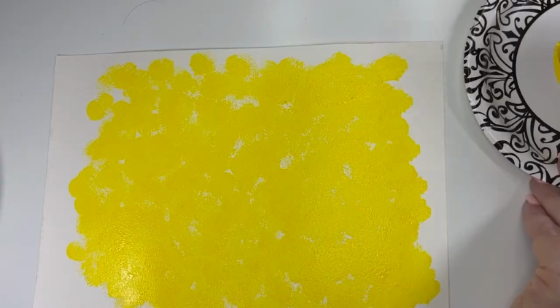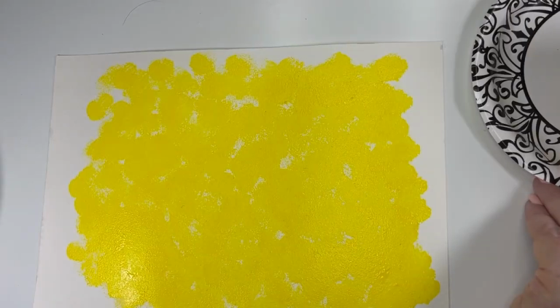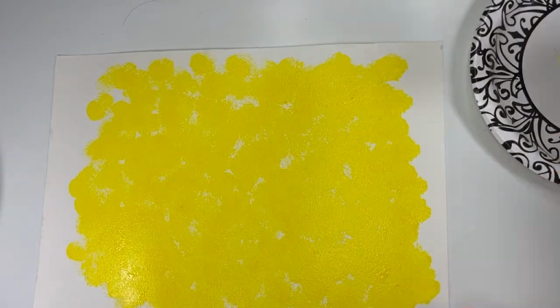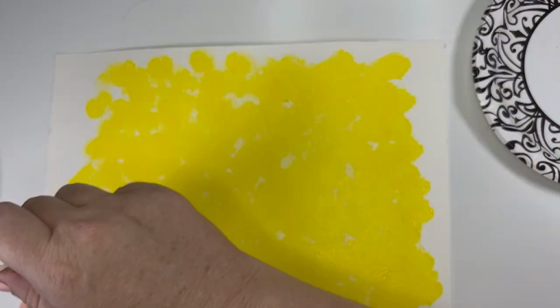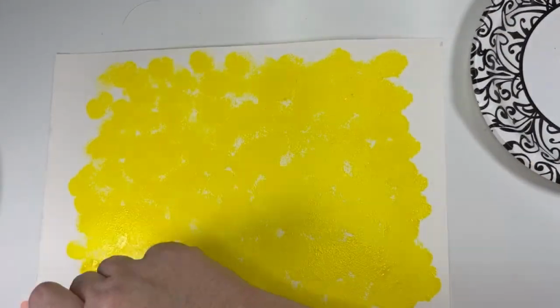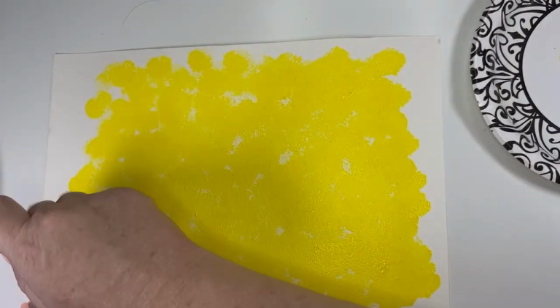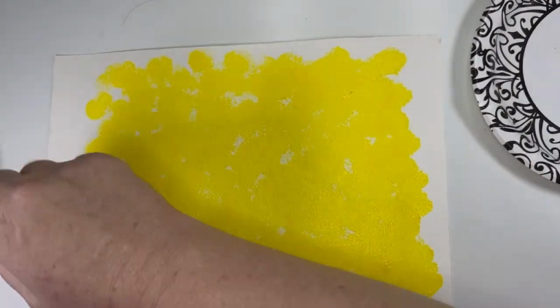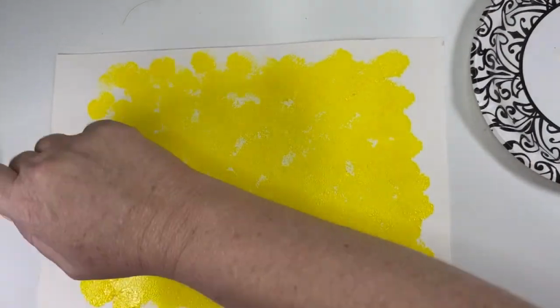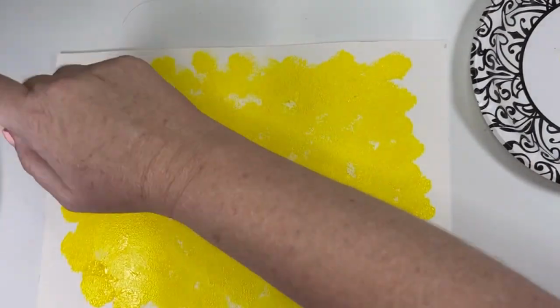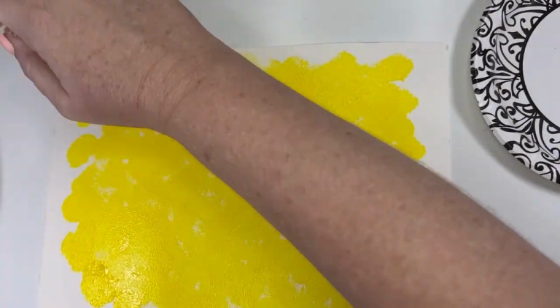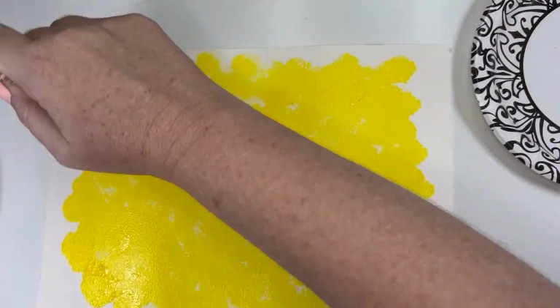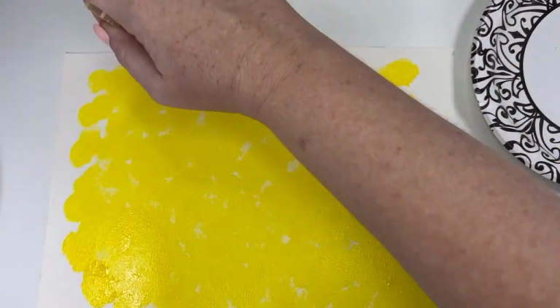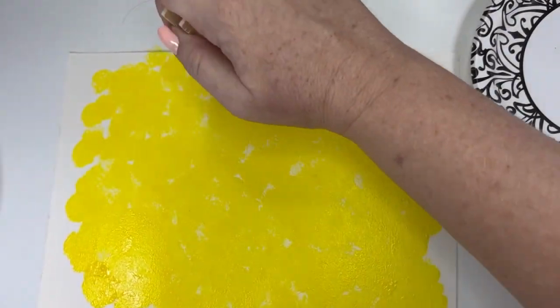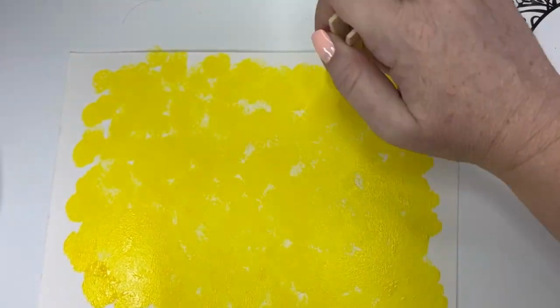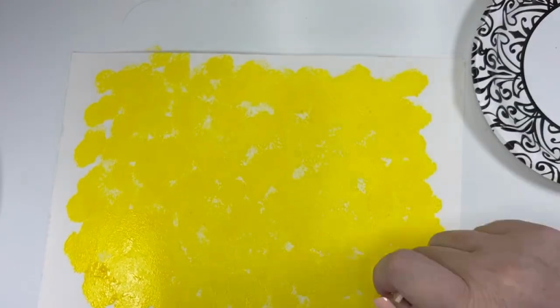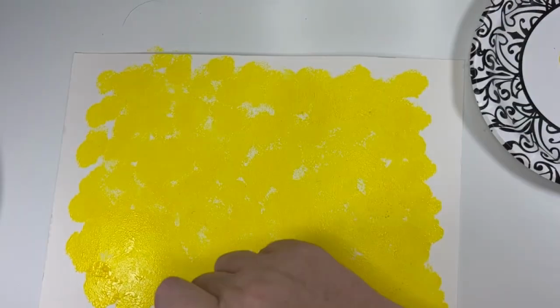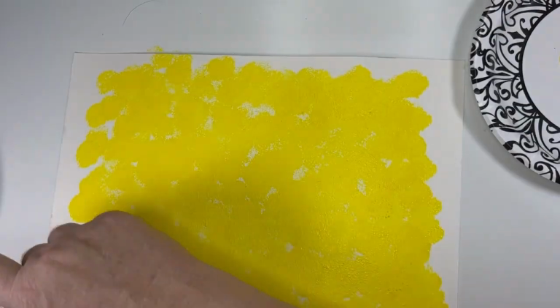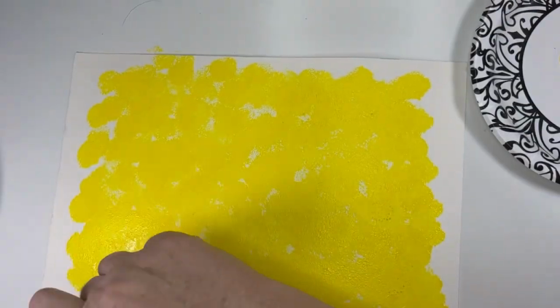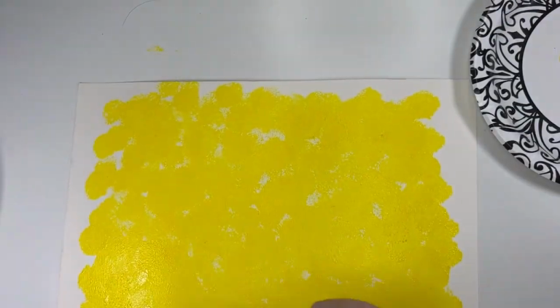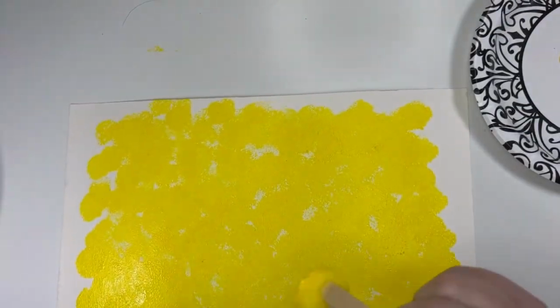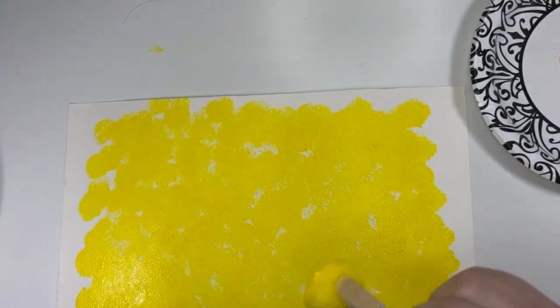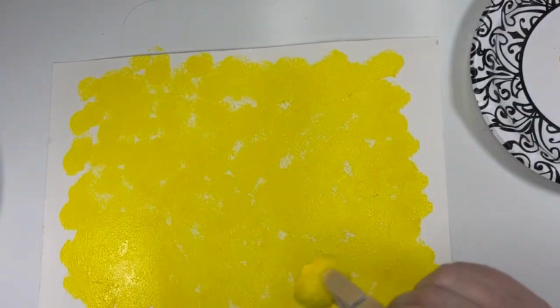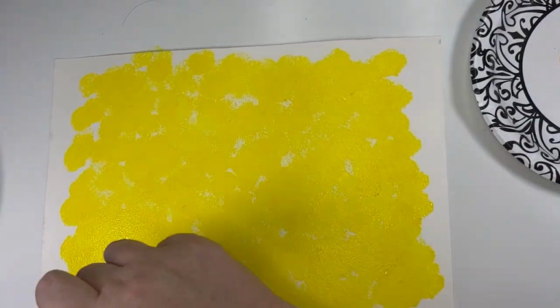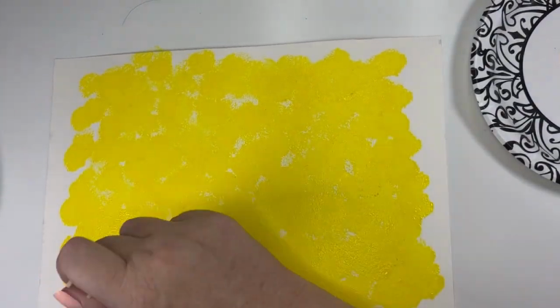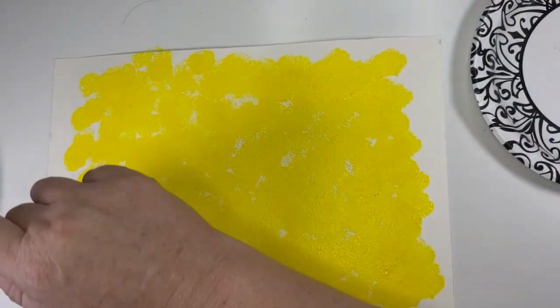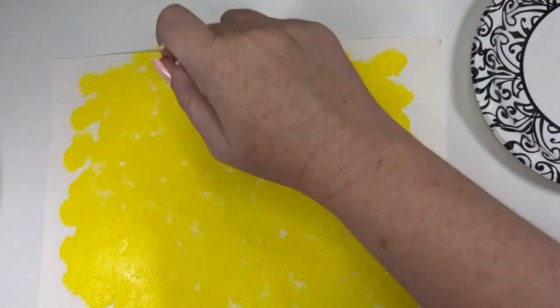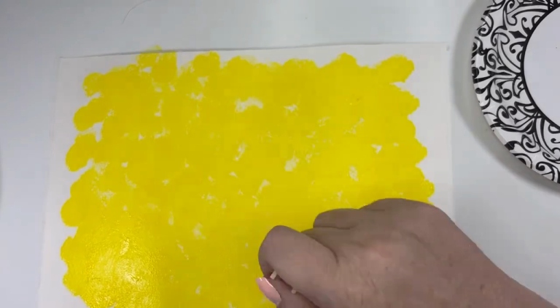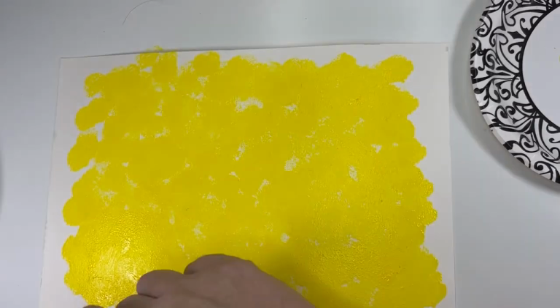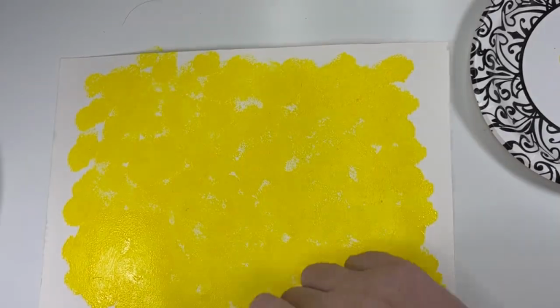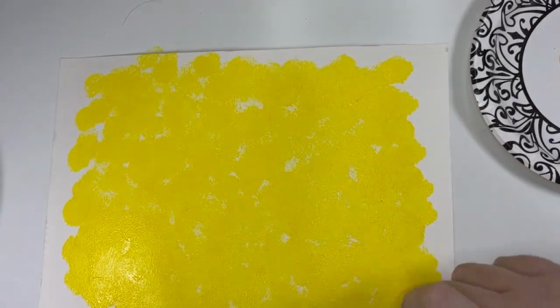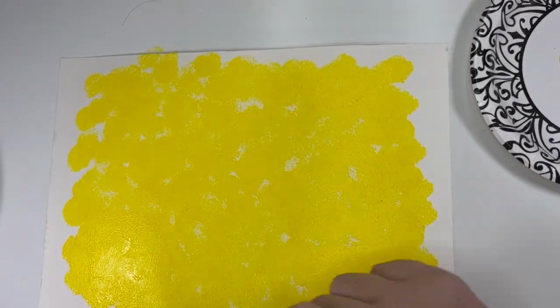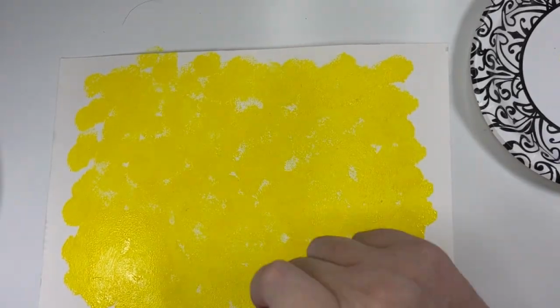Once kids have either A, completely covered their page, or B, are just over it with the painting, set their sheet aside to dry overnight.